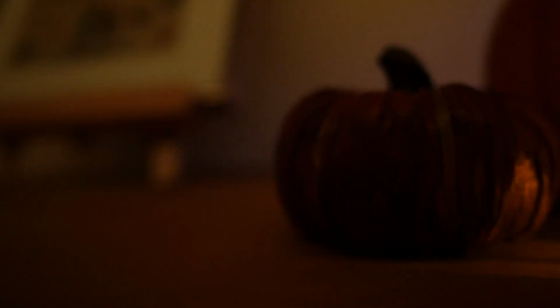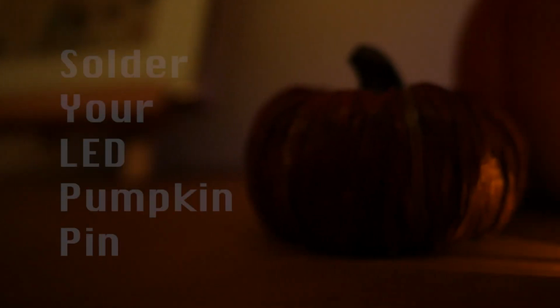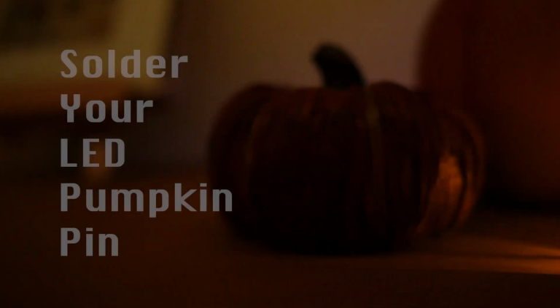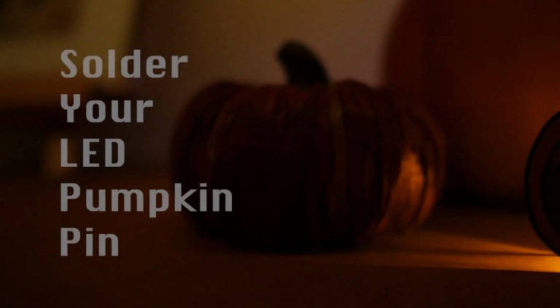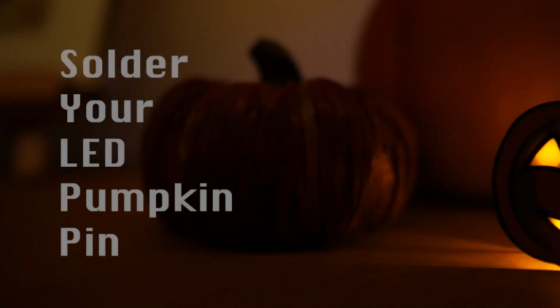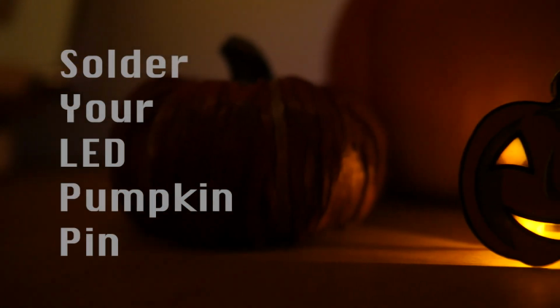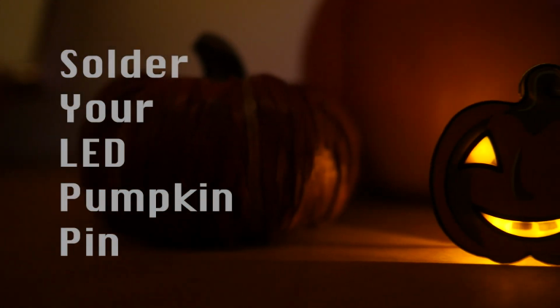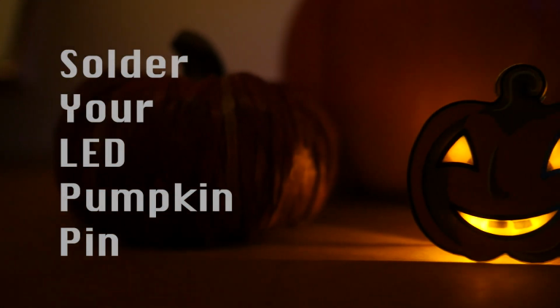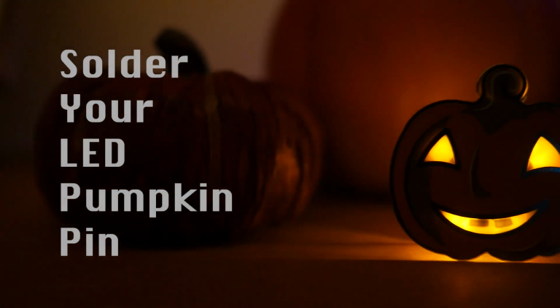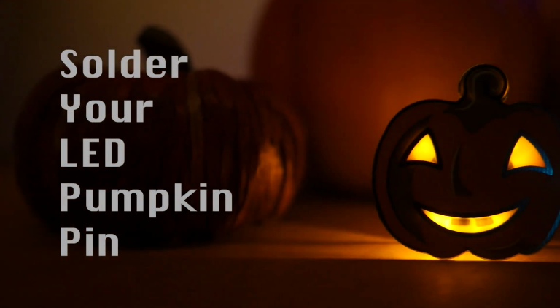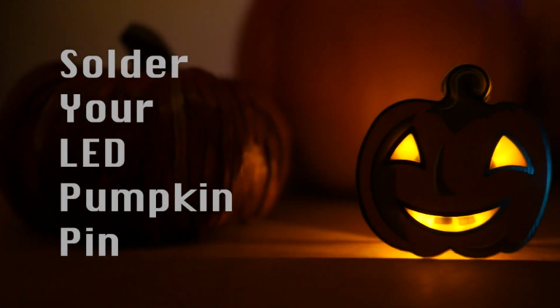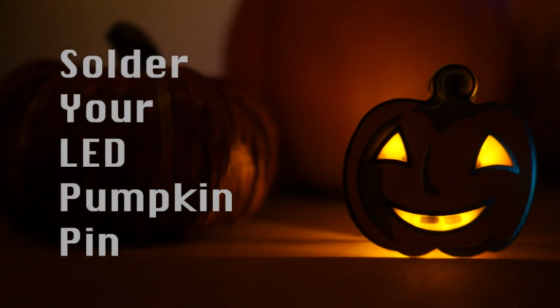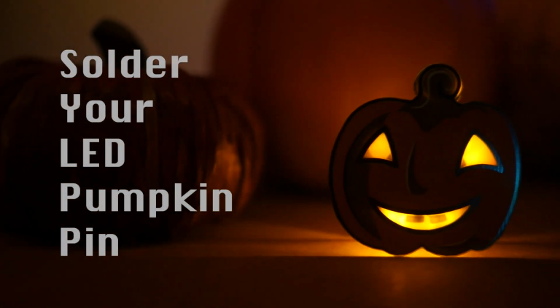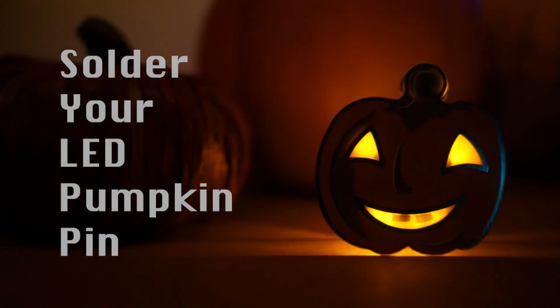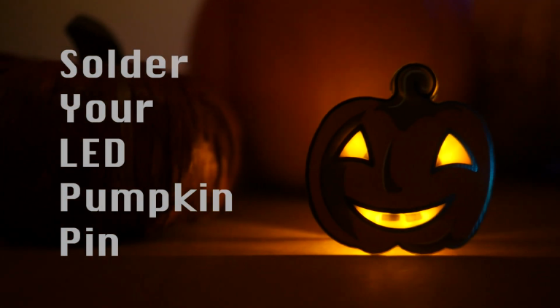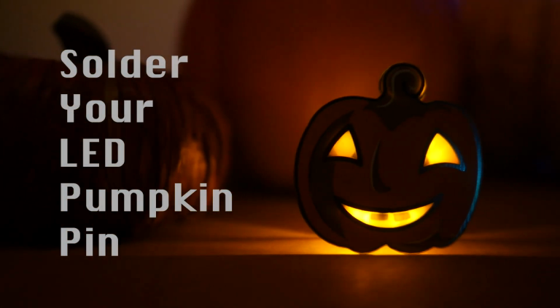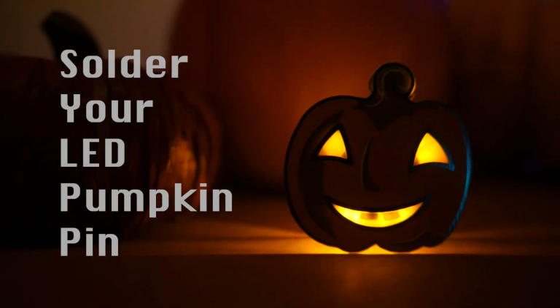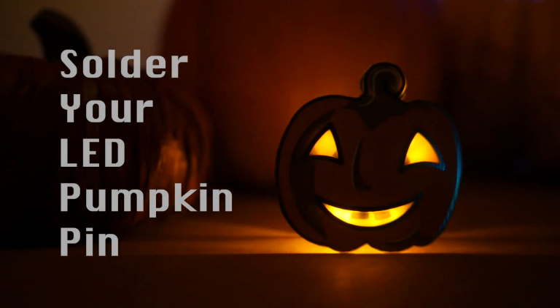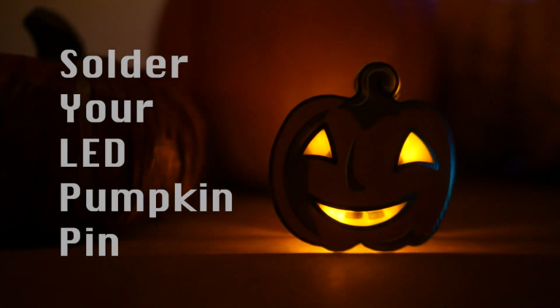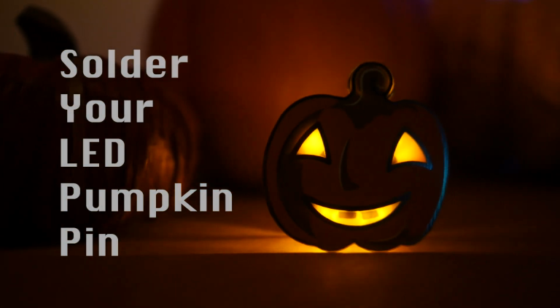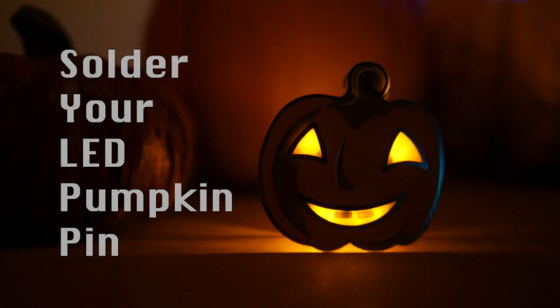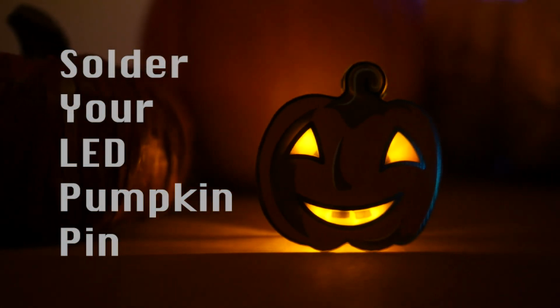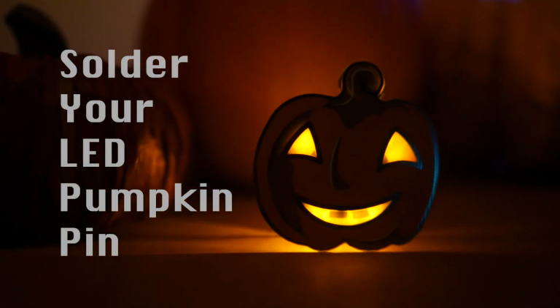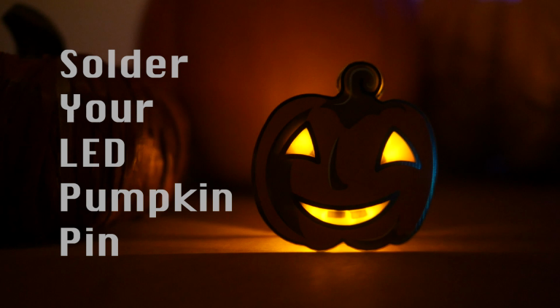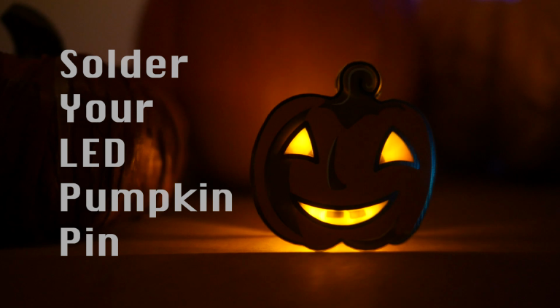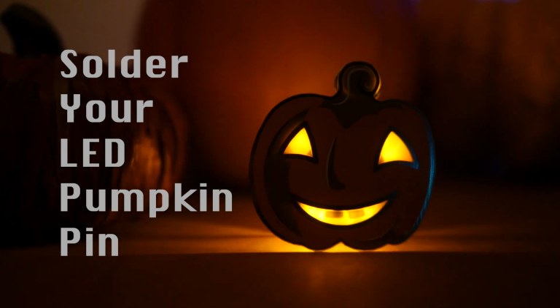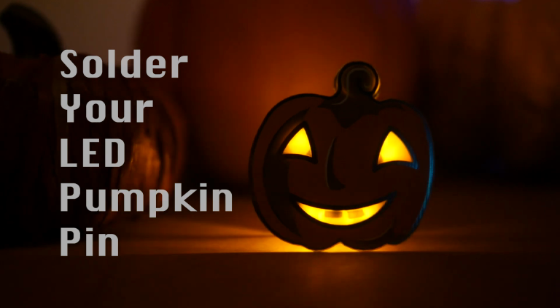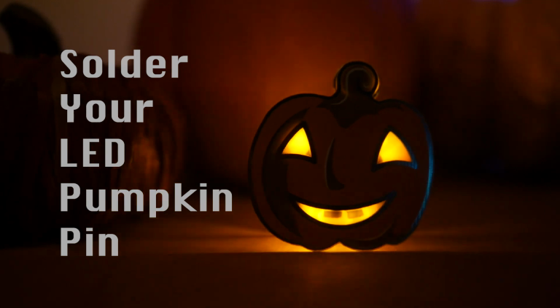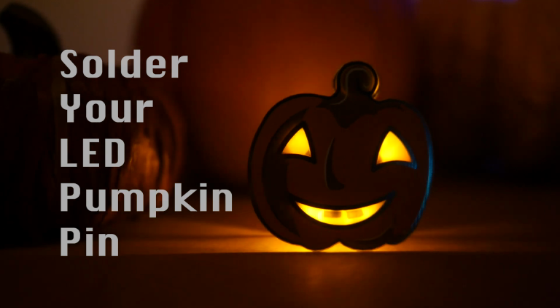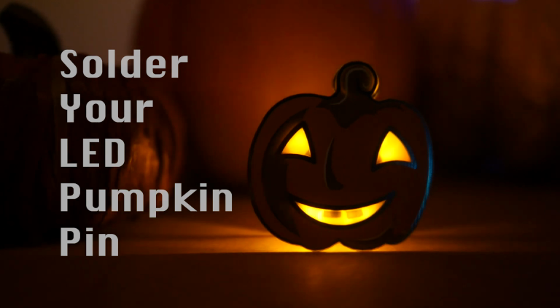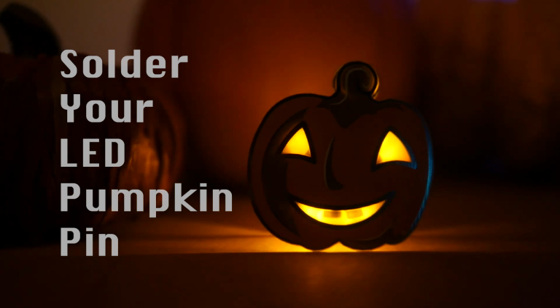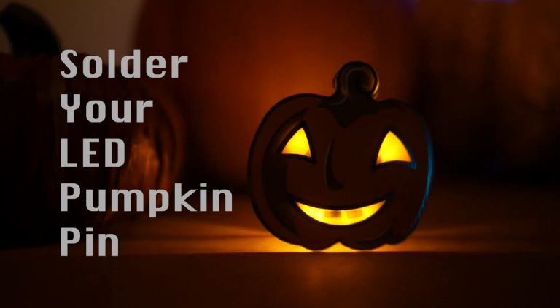Hello, it's Steph from Jack and Steph's Workshop, and I'm here to show you how to put together our flickering pumpkin pin.